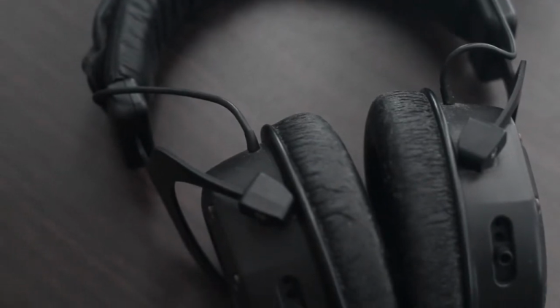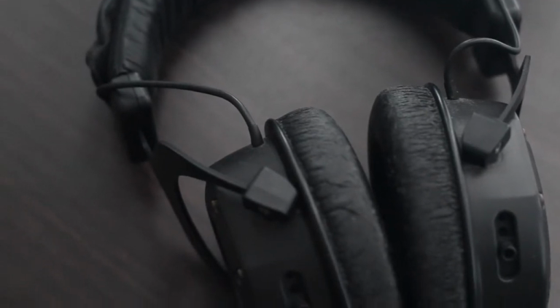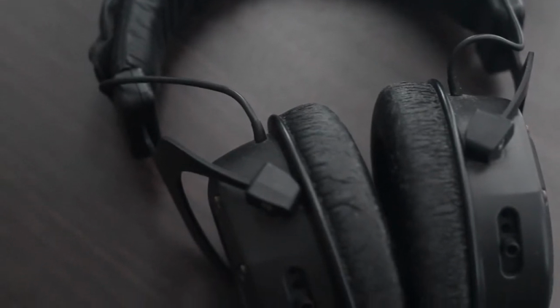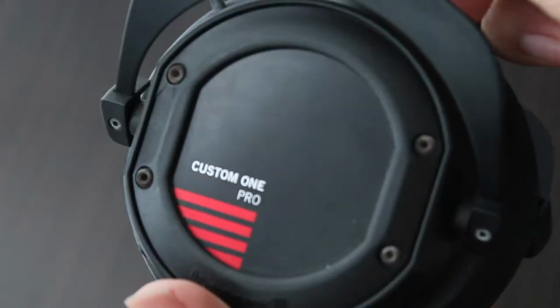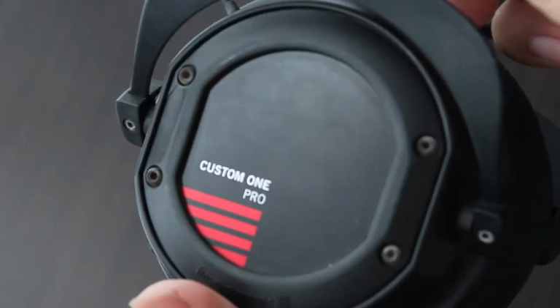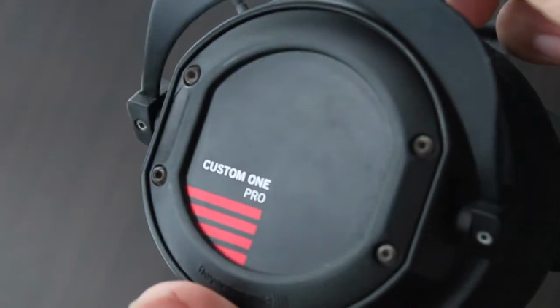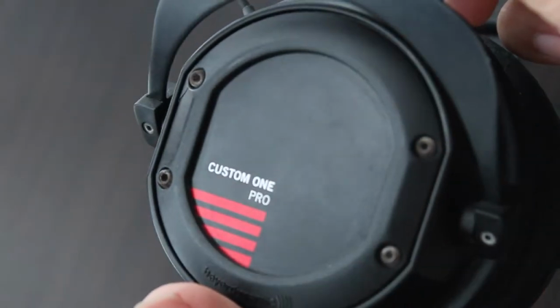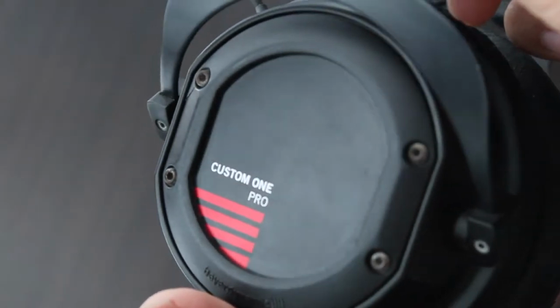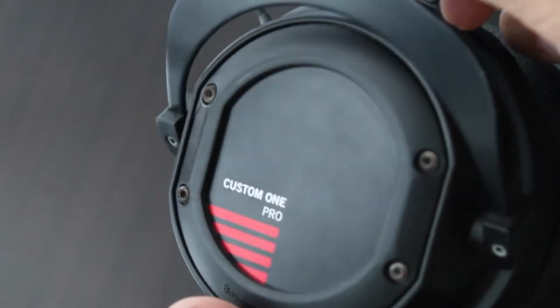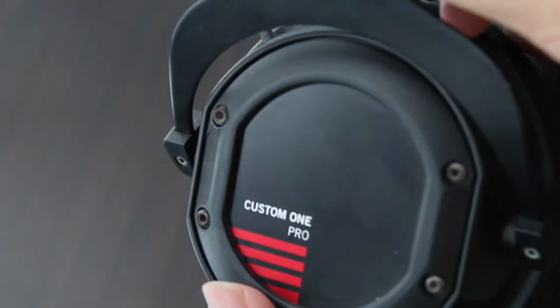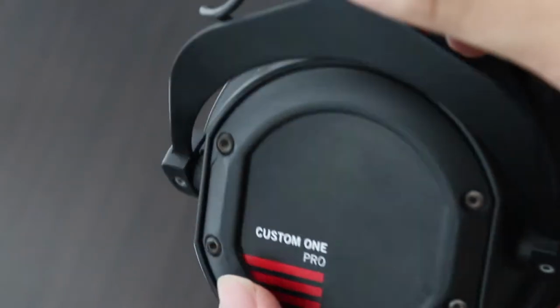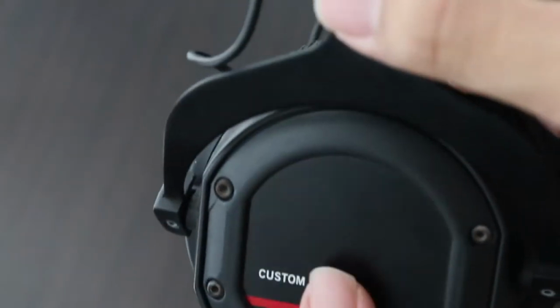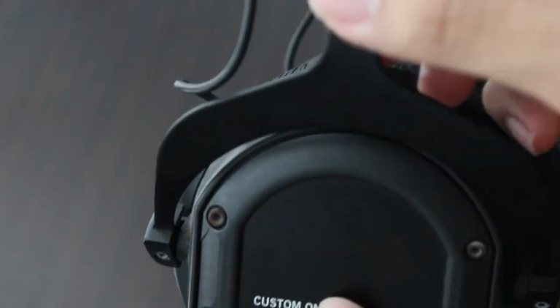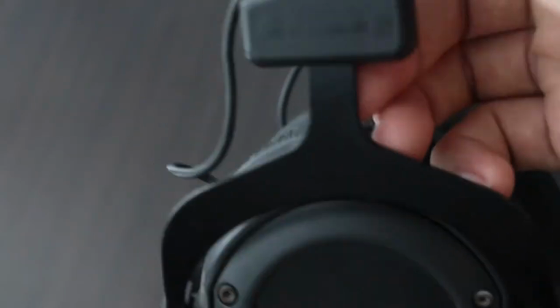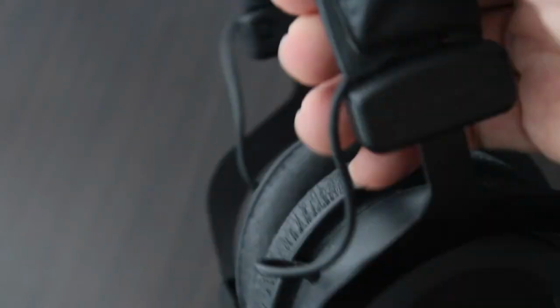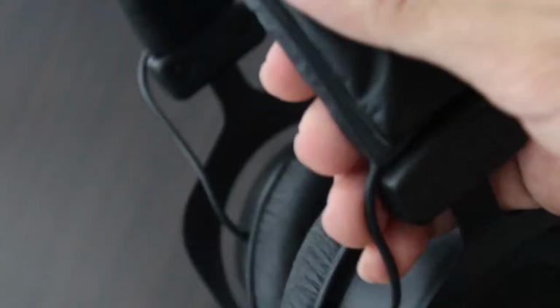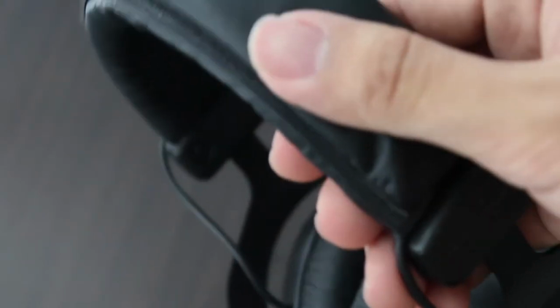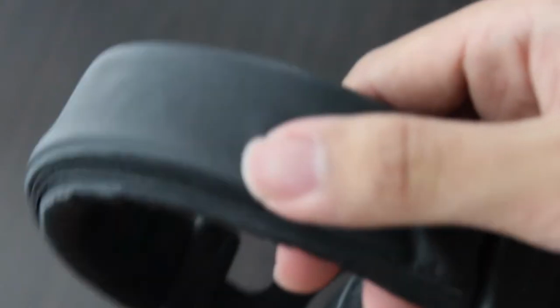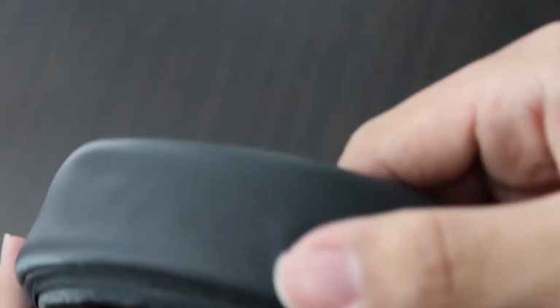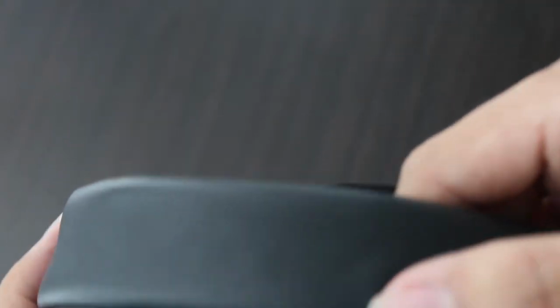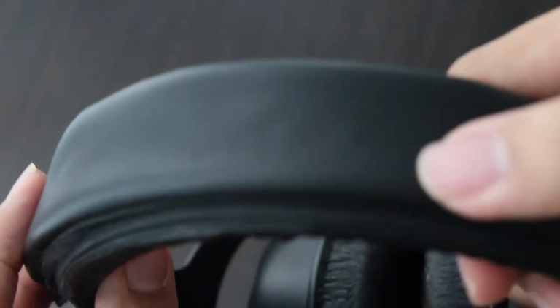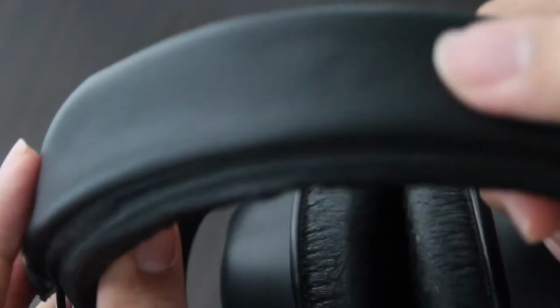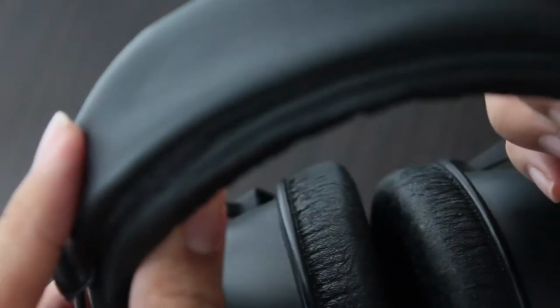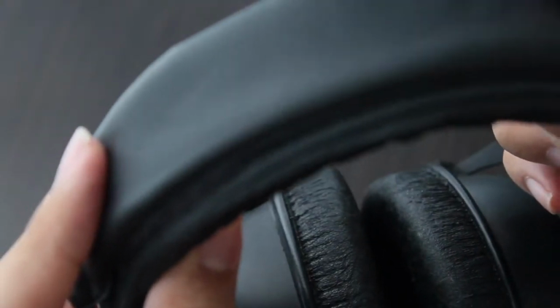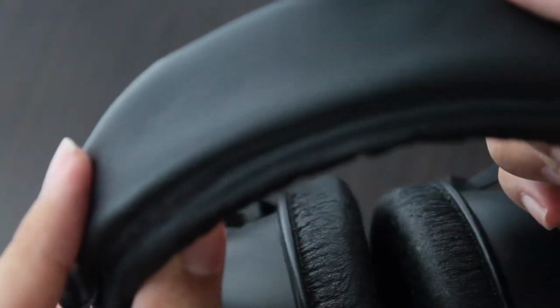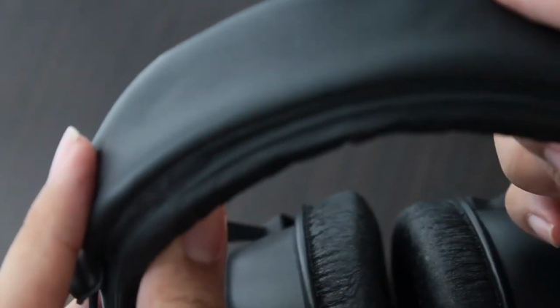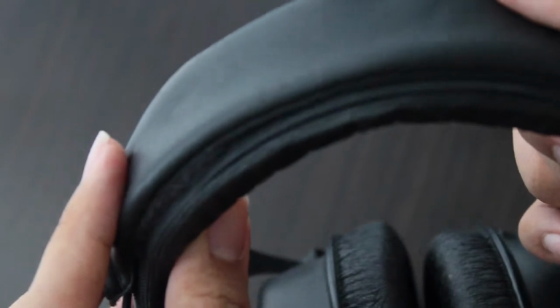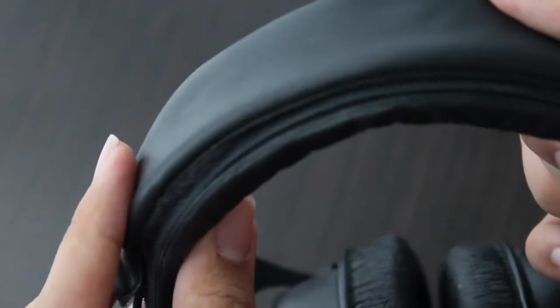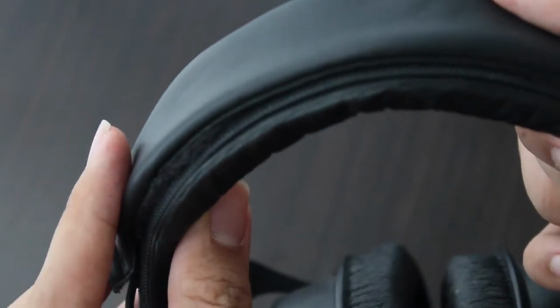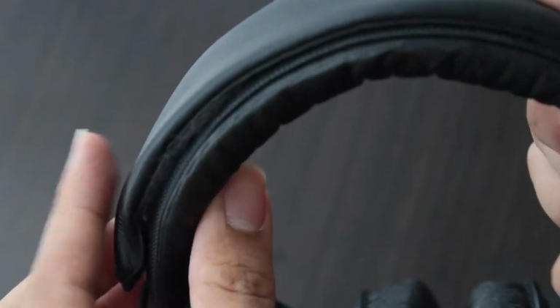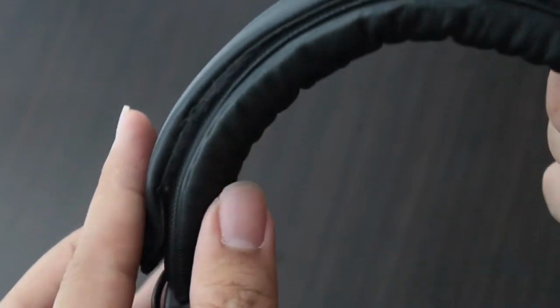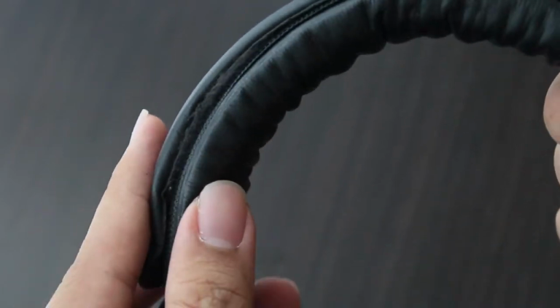Moving on to the build of this headphone — its overall build is quite awesome, and it won't mind a little bit of beating in a backpack.